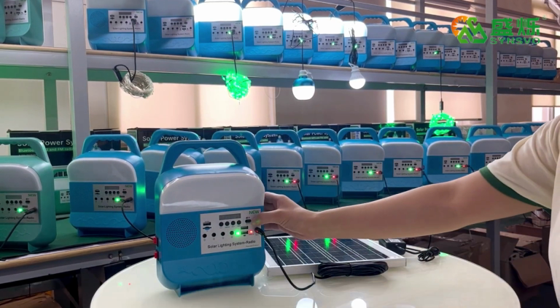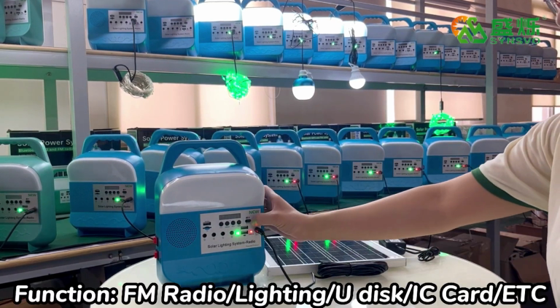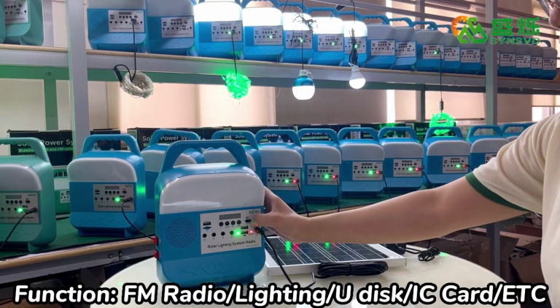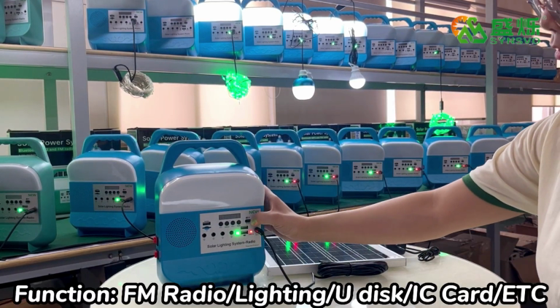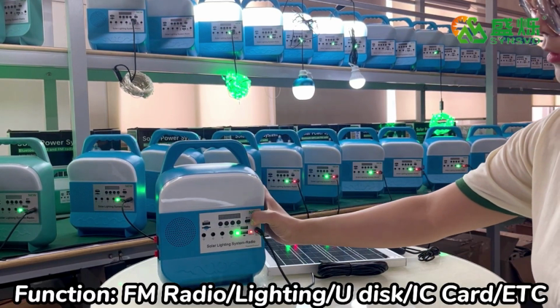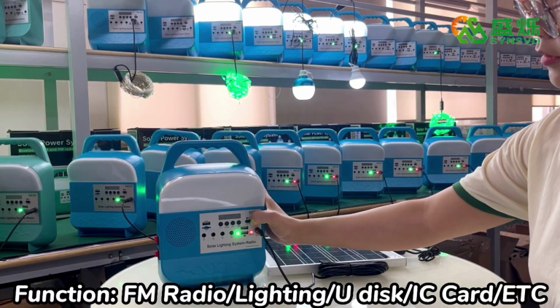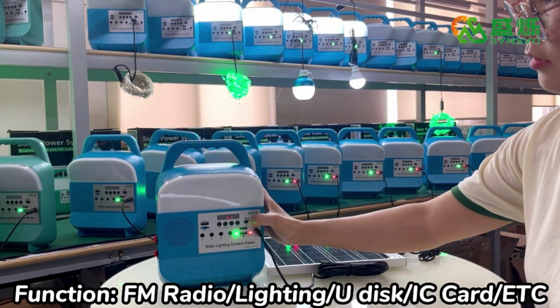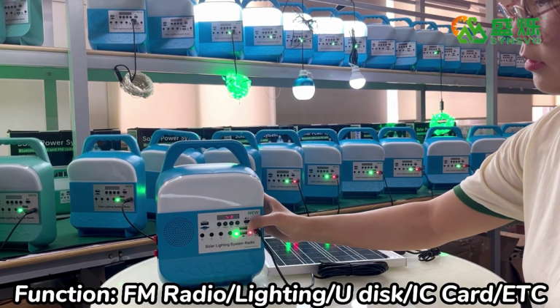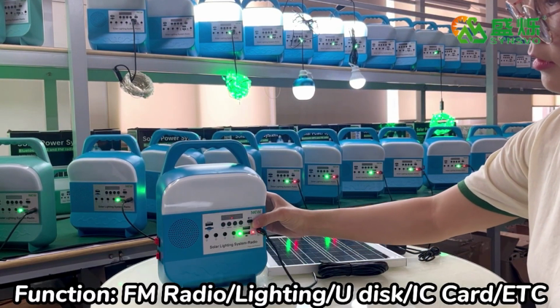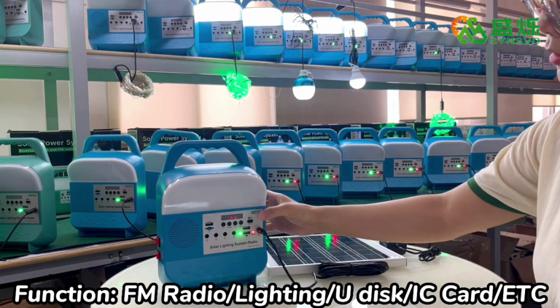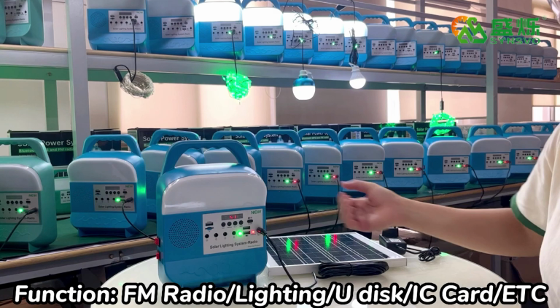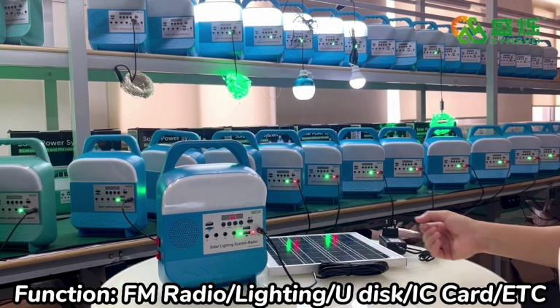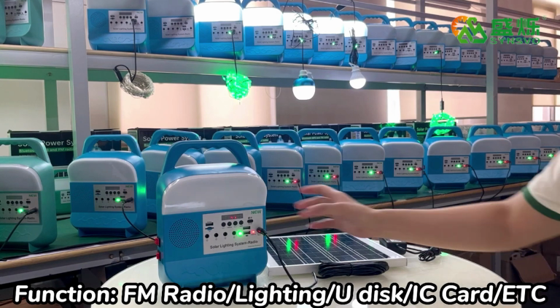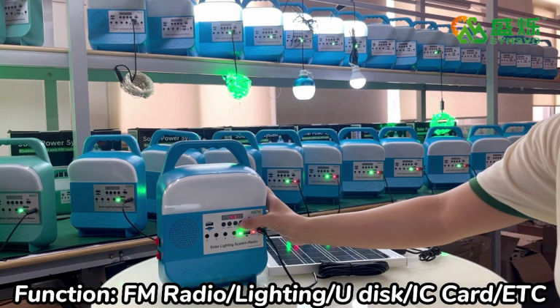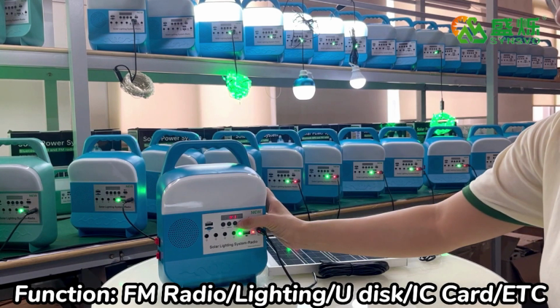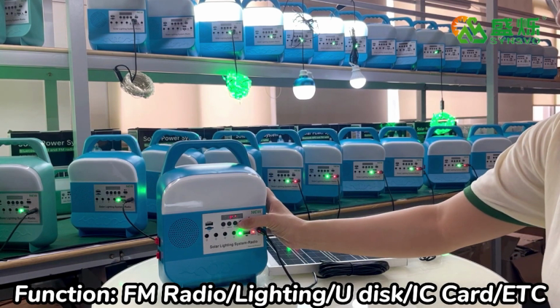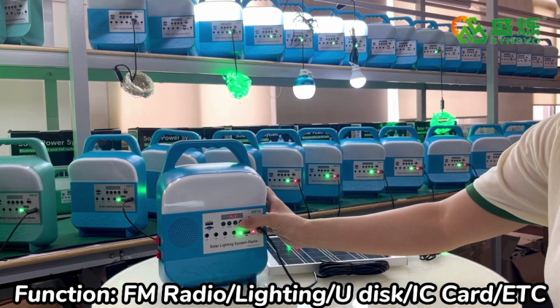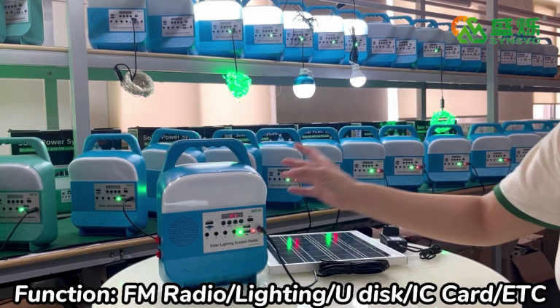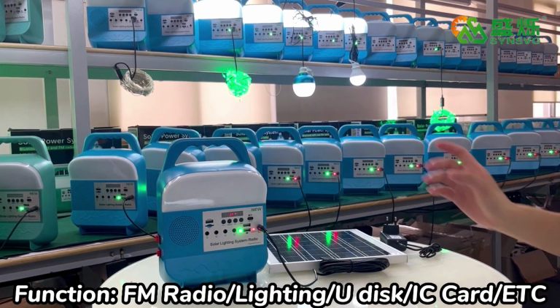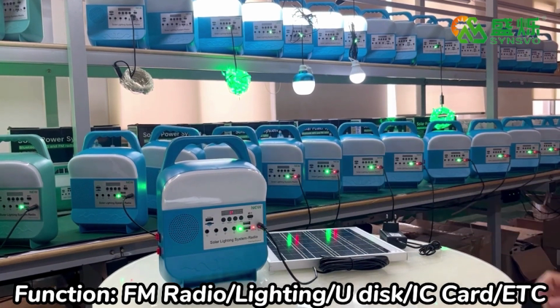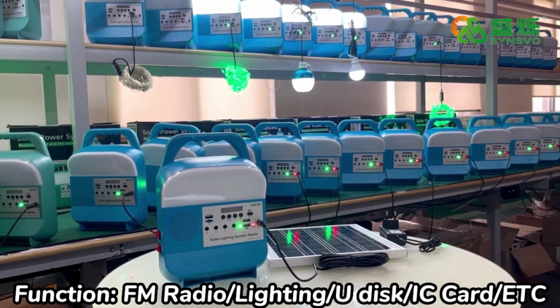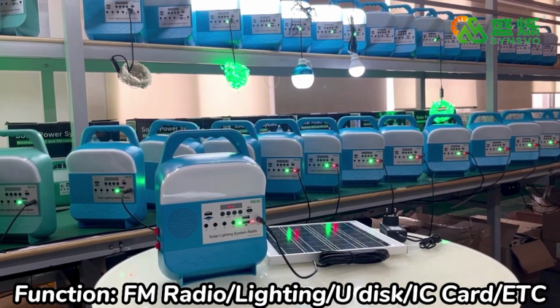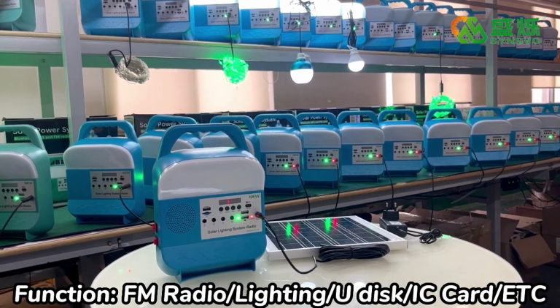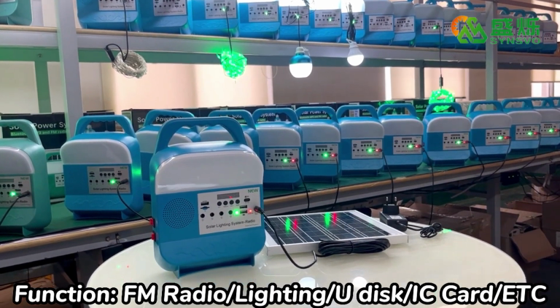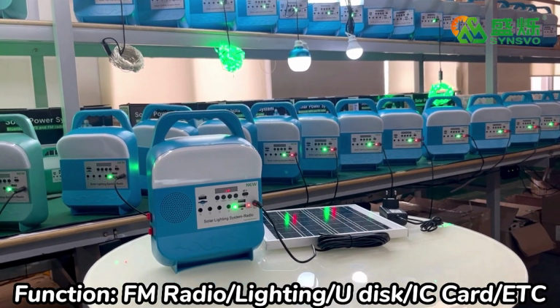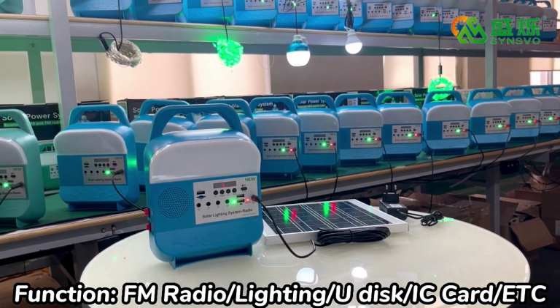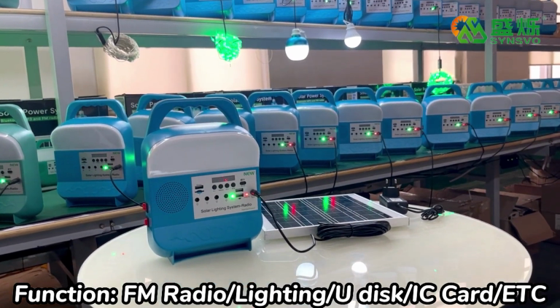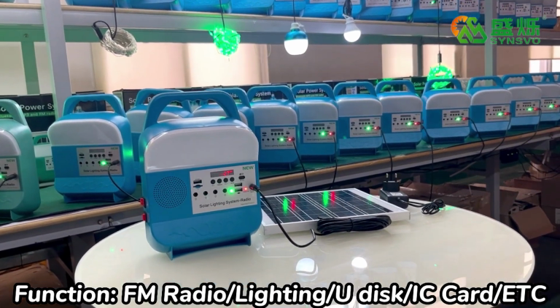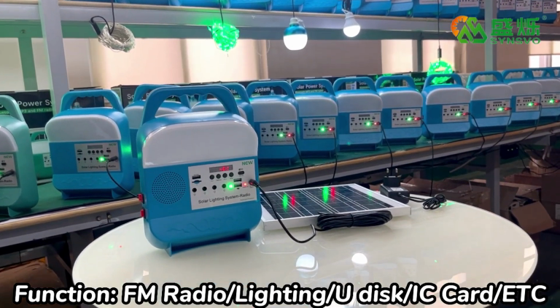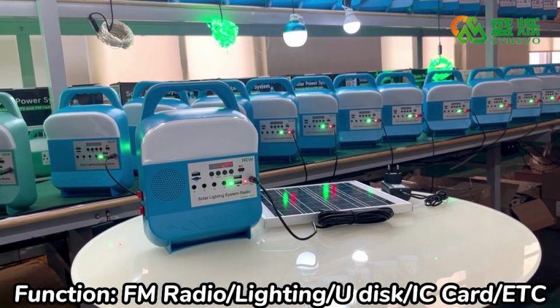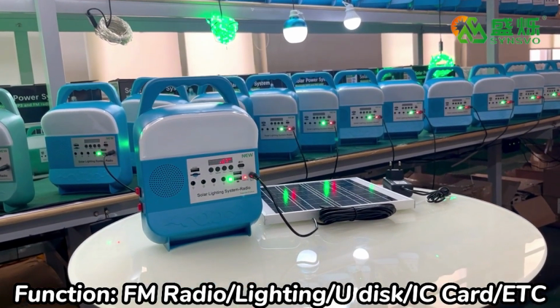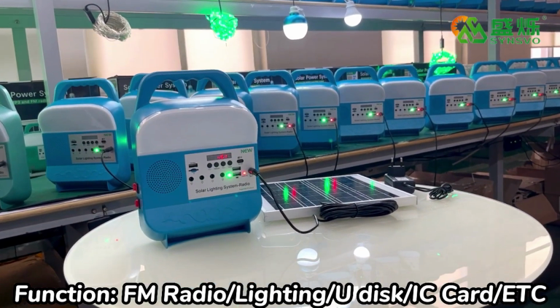Function: FM radio, lighting, SD card. You can switch its mode — FM mode.